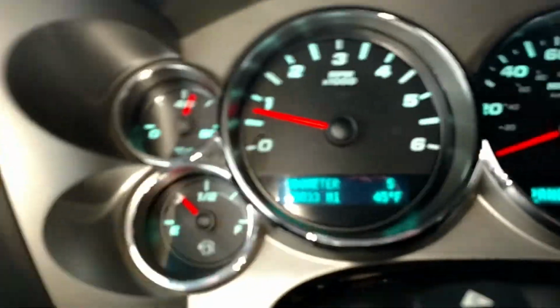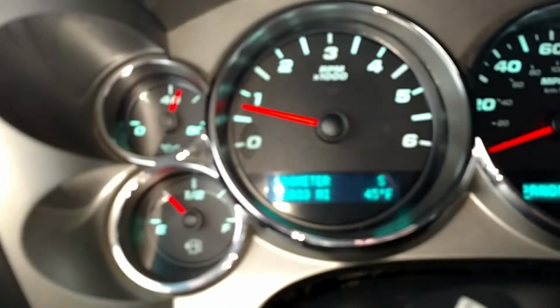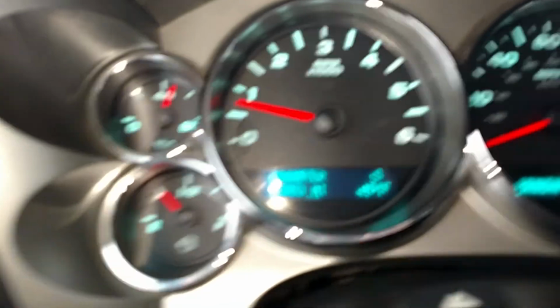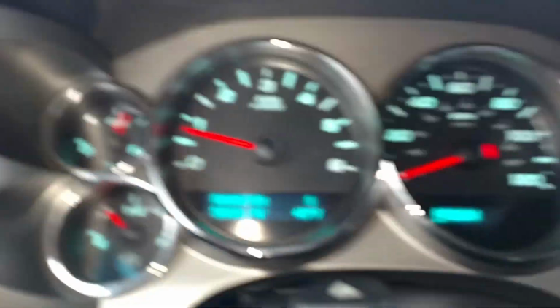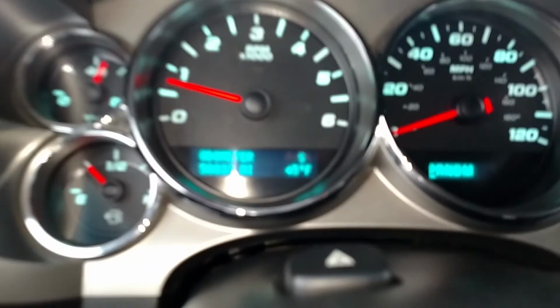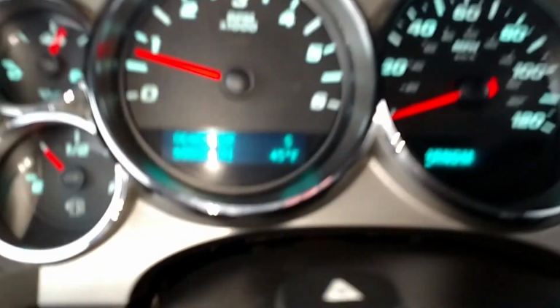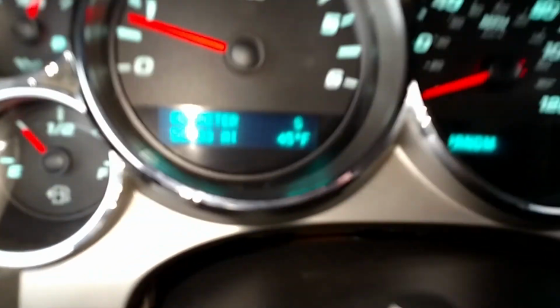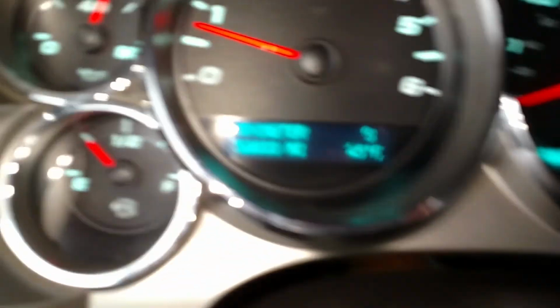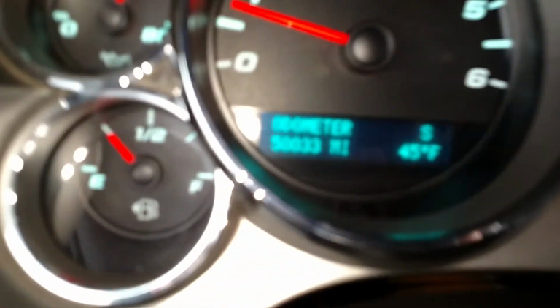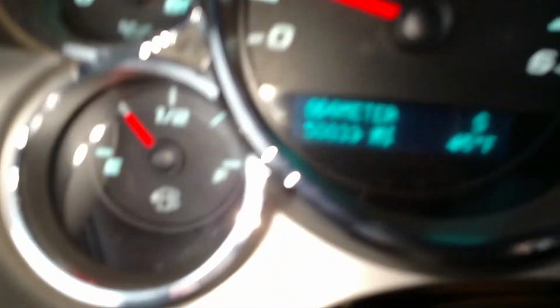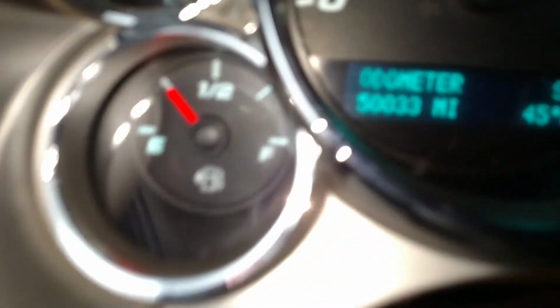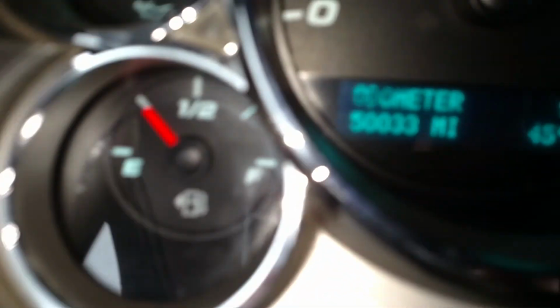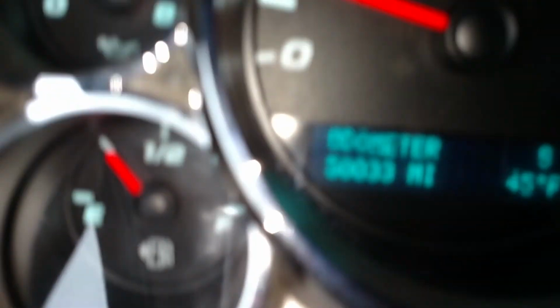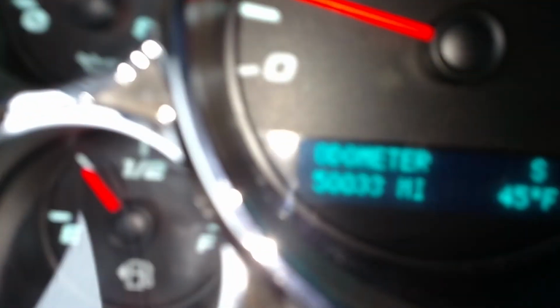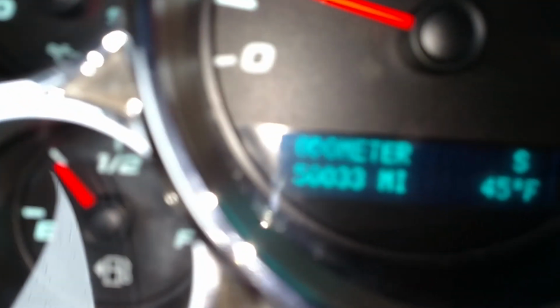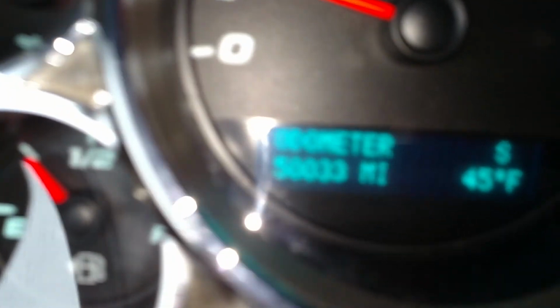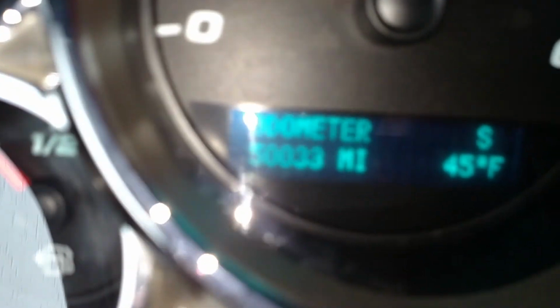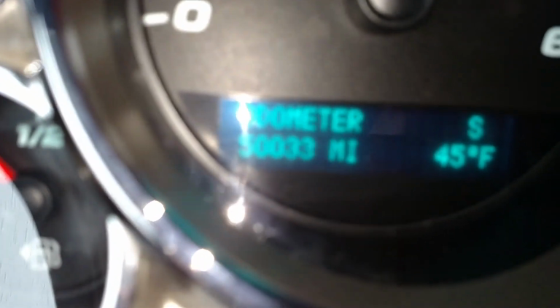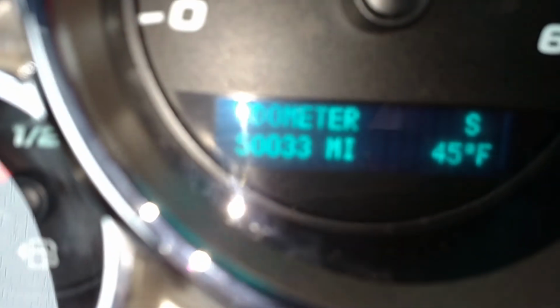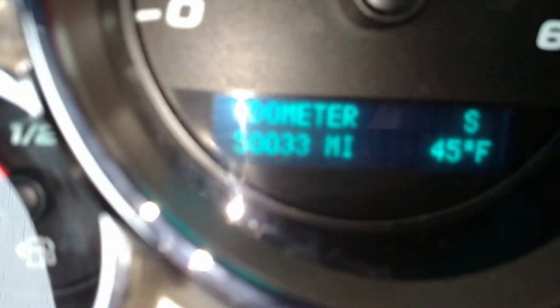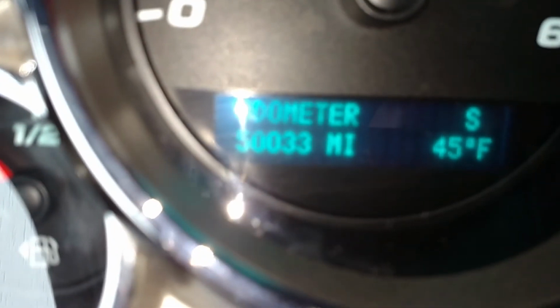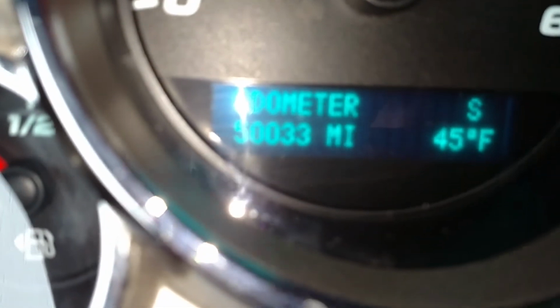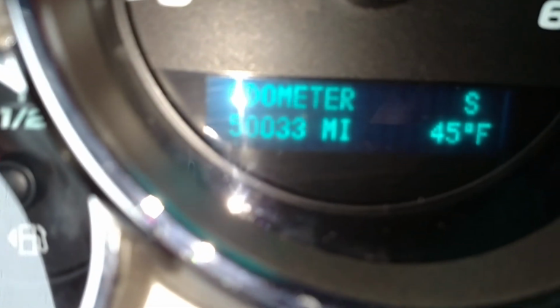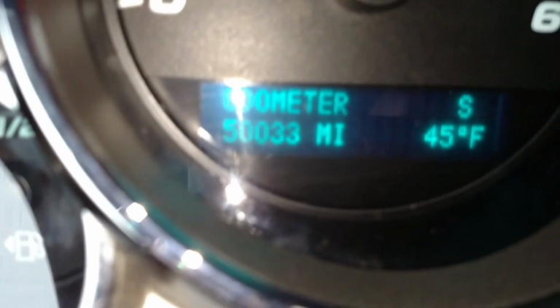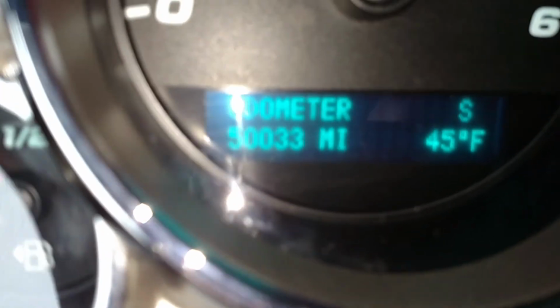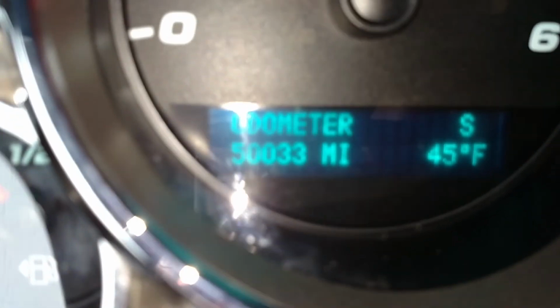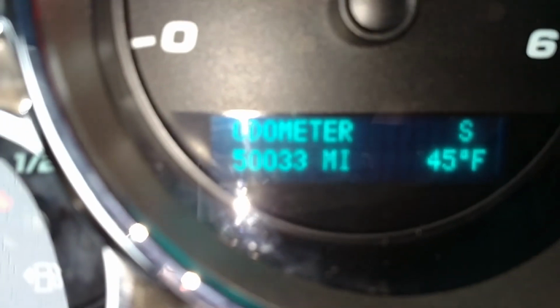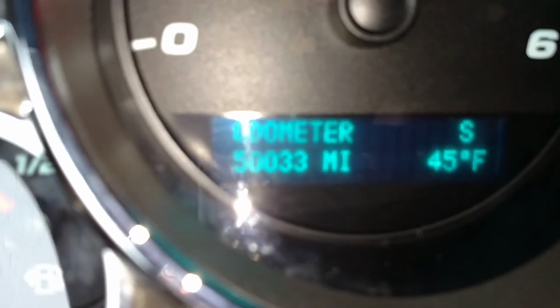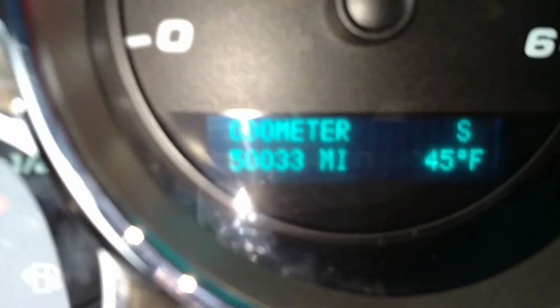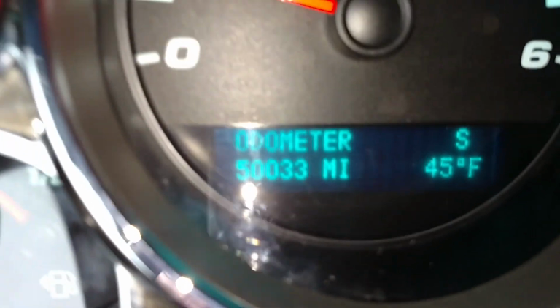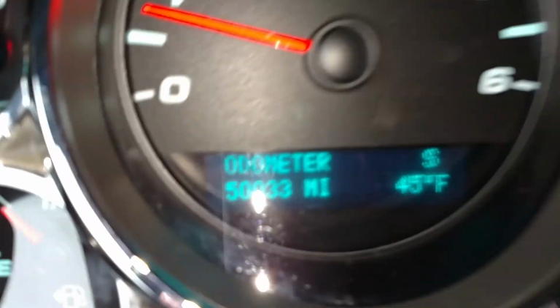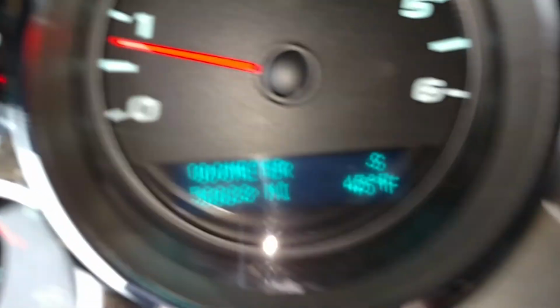I'm going to zoom in here for you — it's only got 50,033 miles on it.